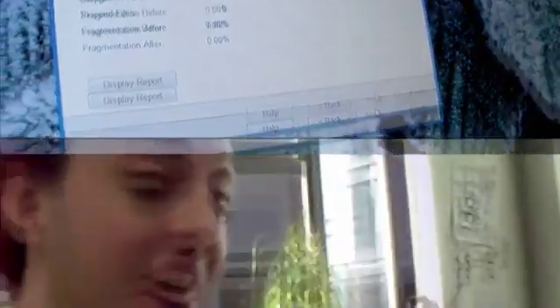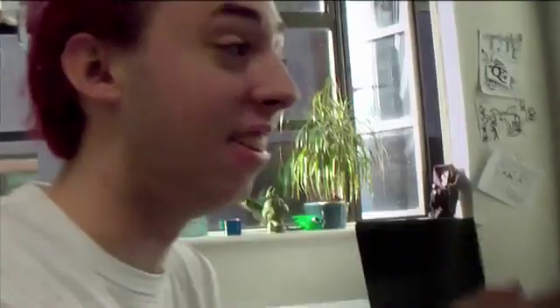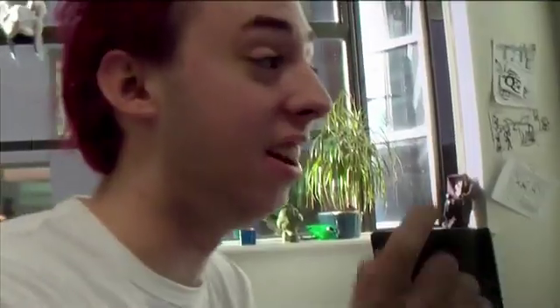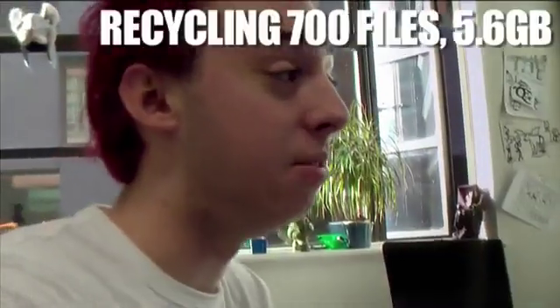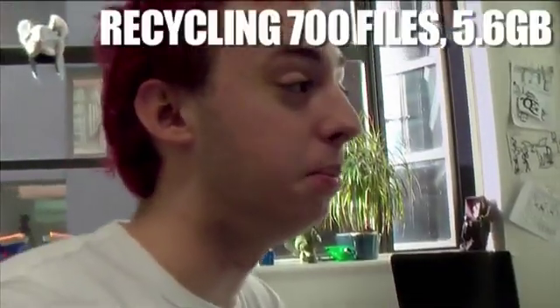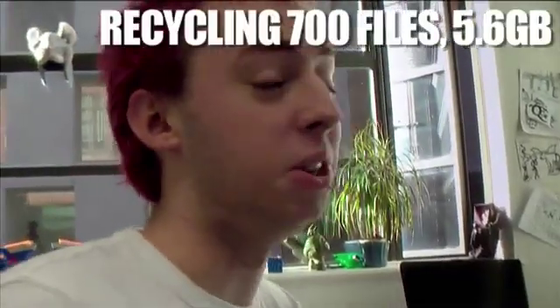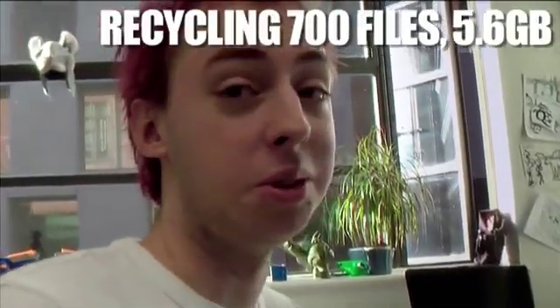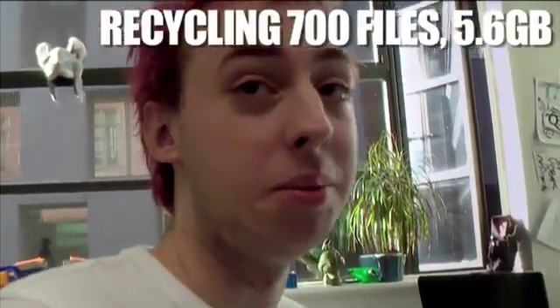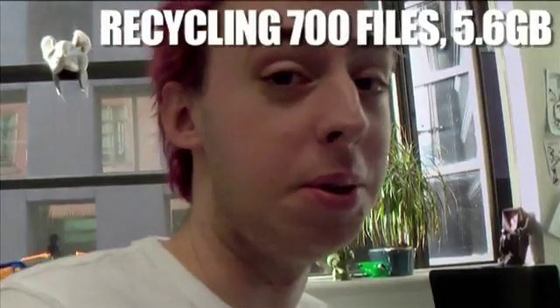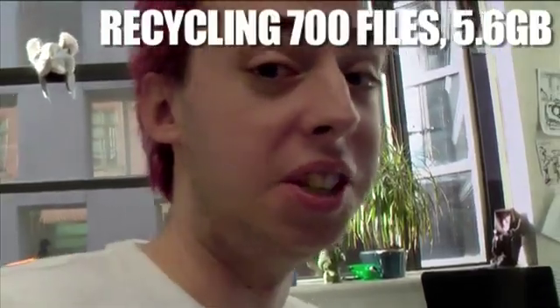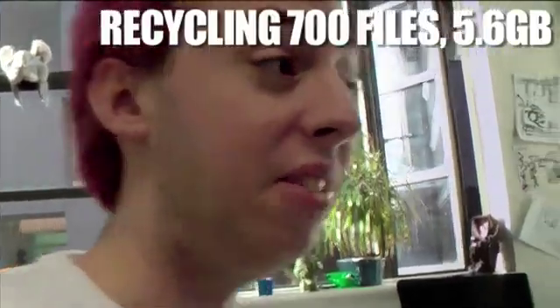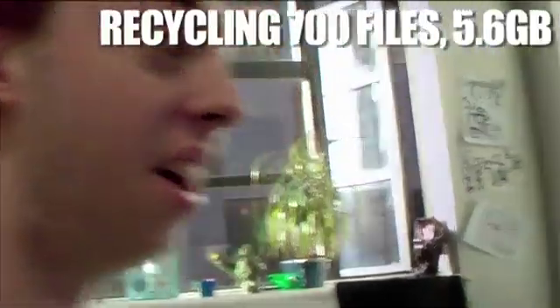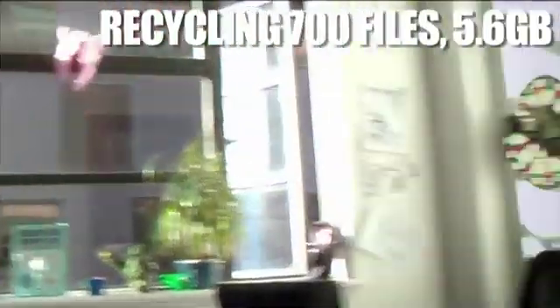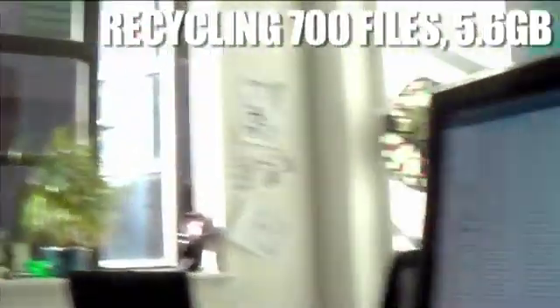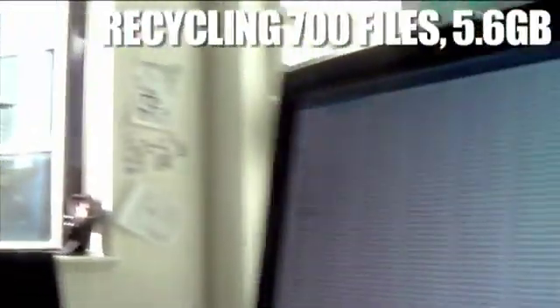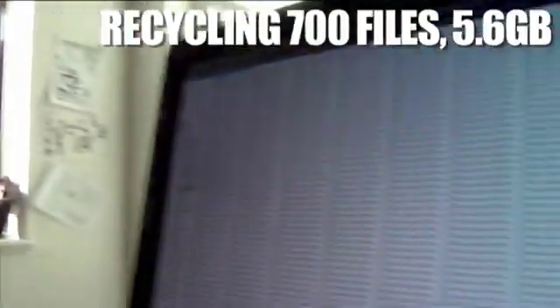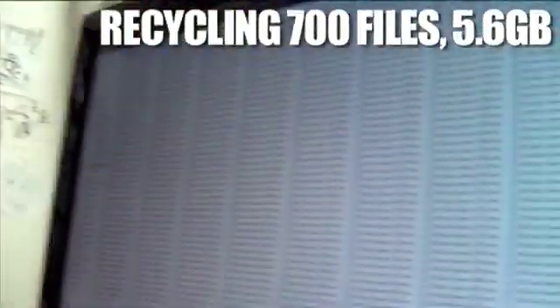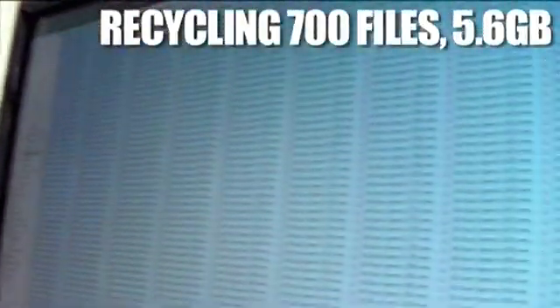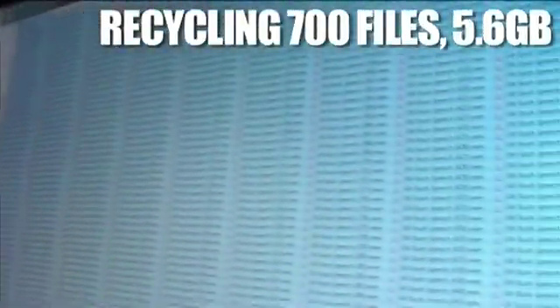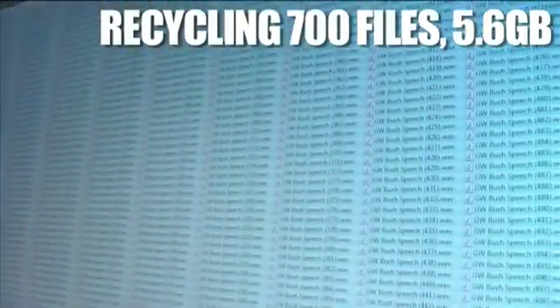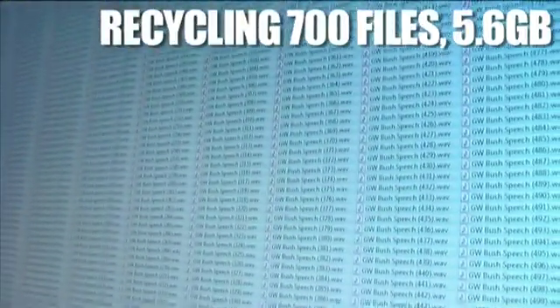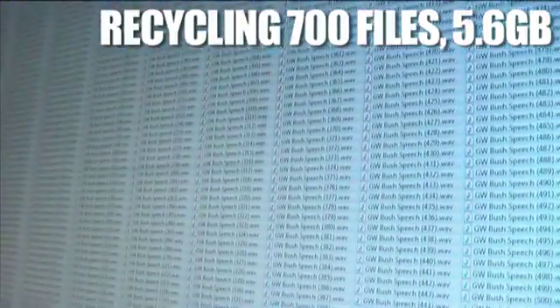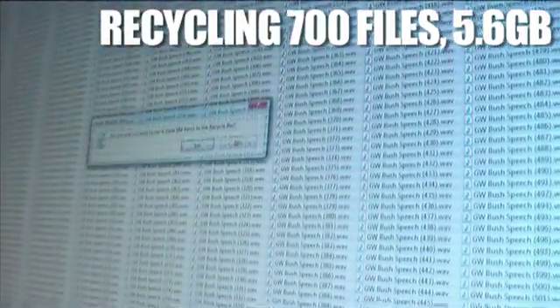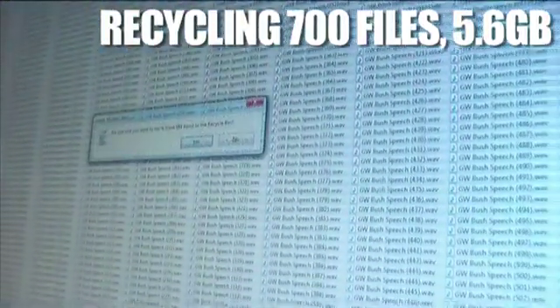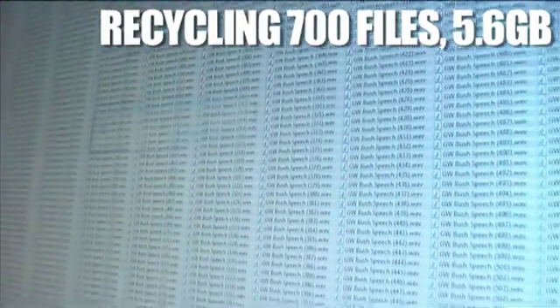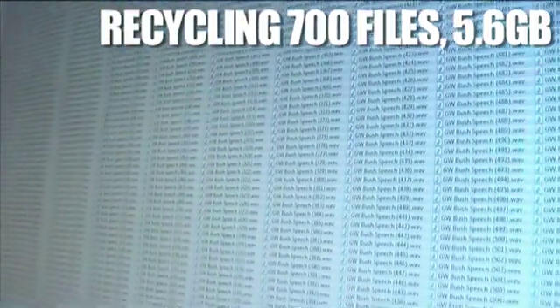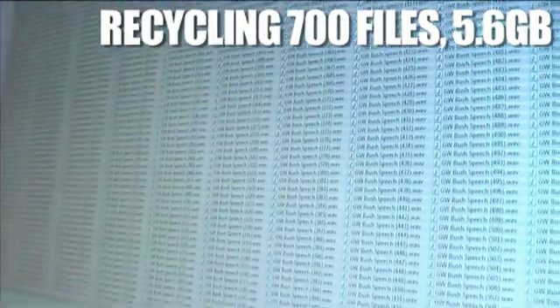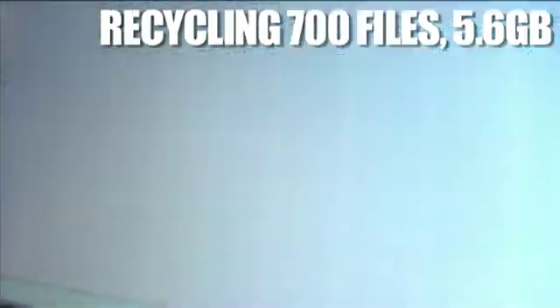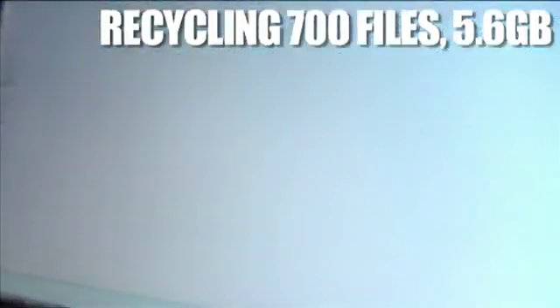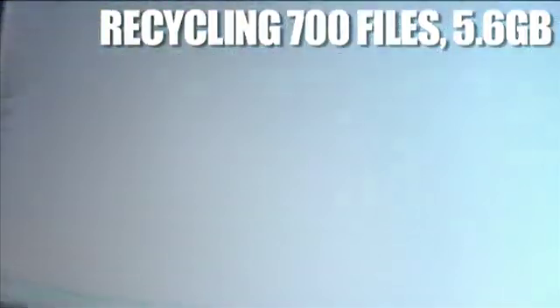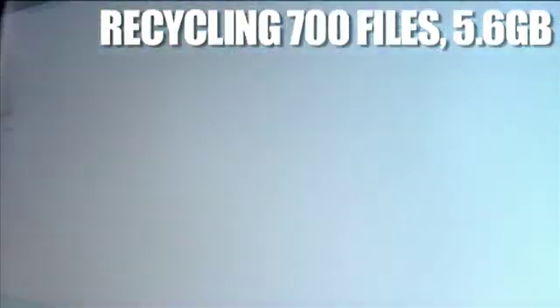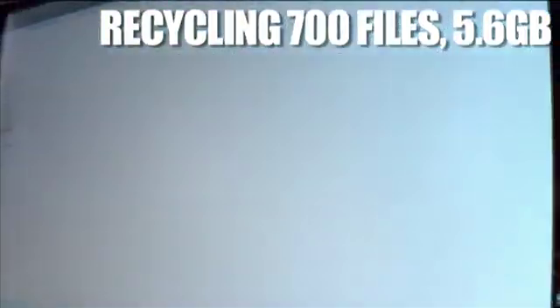I downloaded every speech George W. Bush has ever done. It came to about five to six gig. Now I can delete them all that quickly.